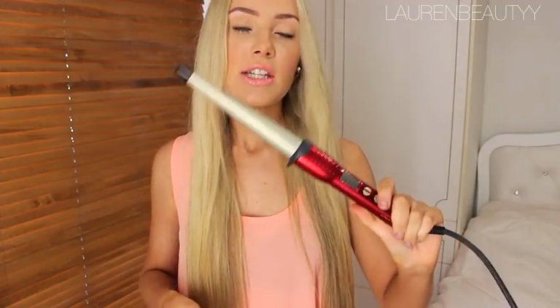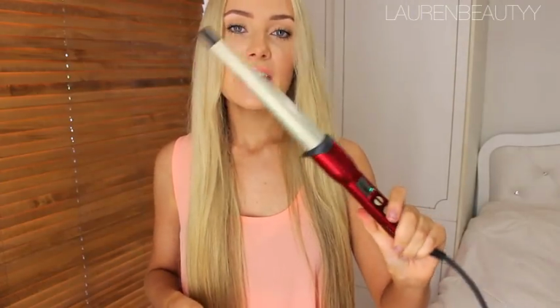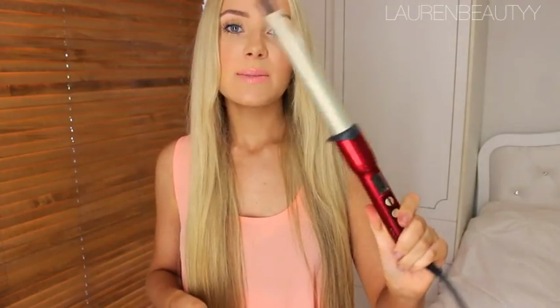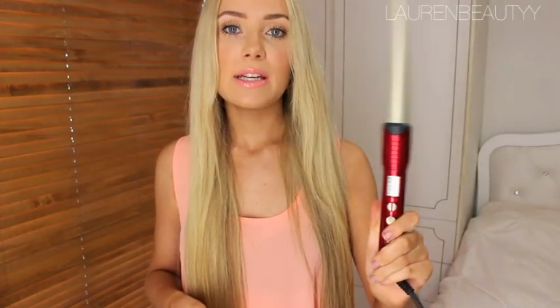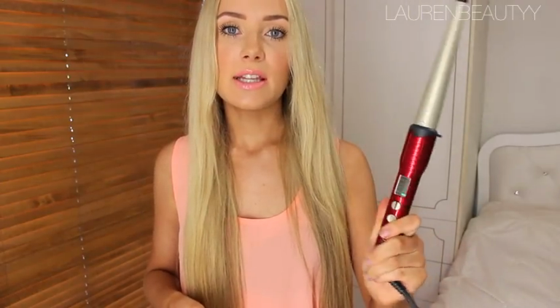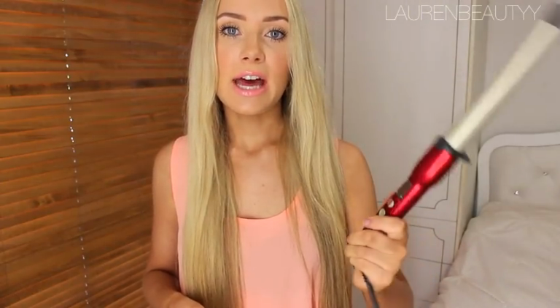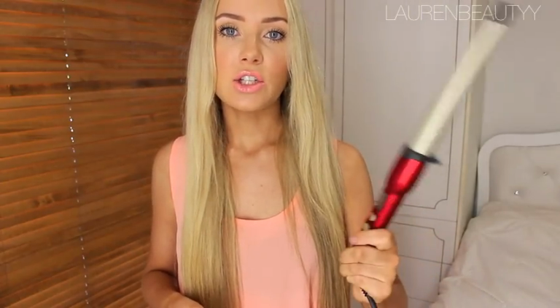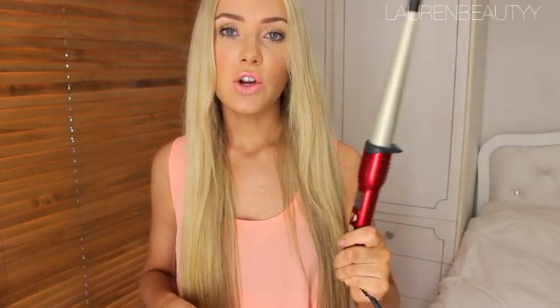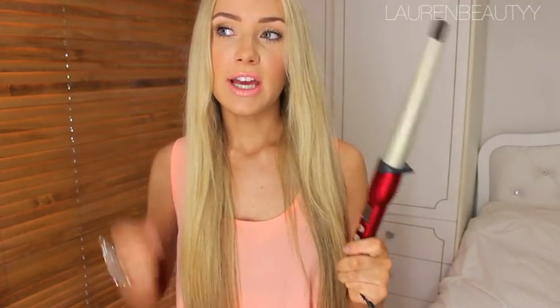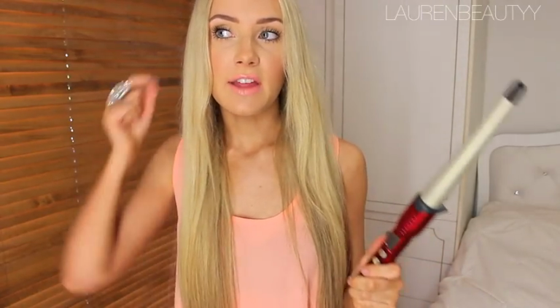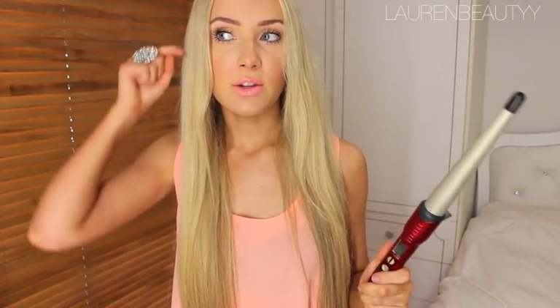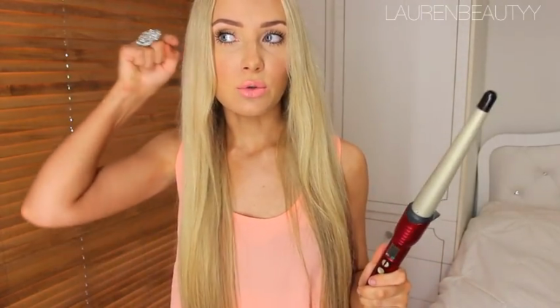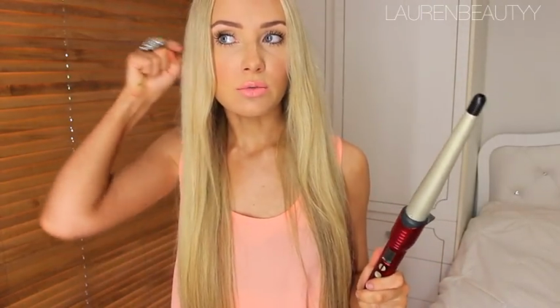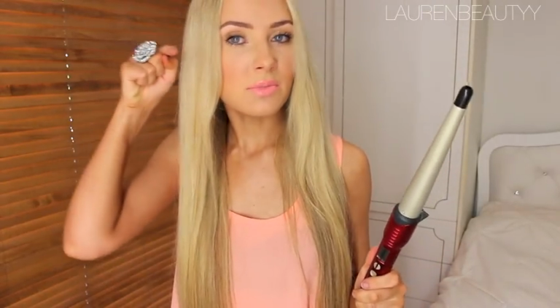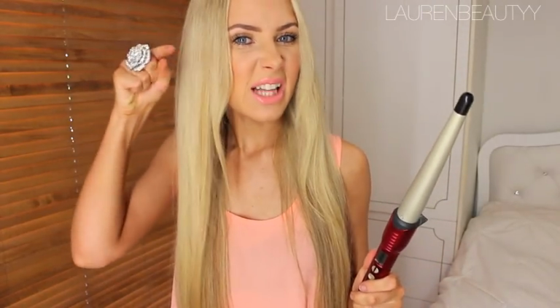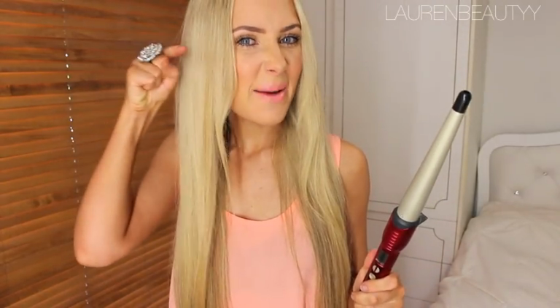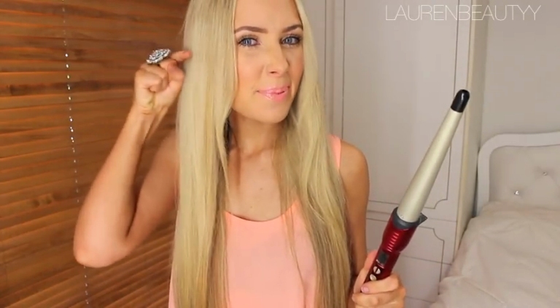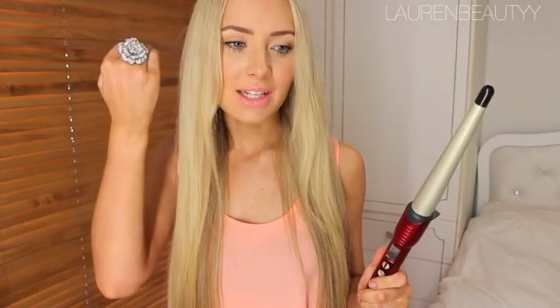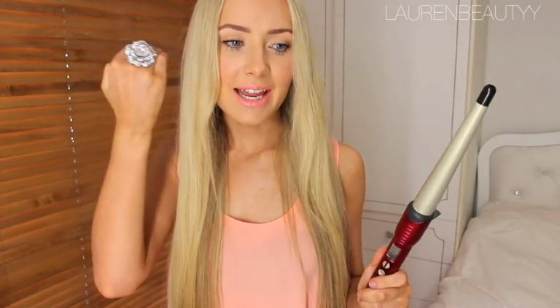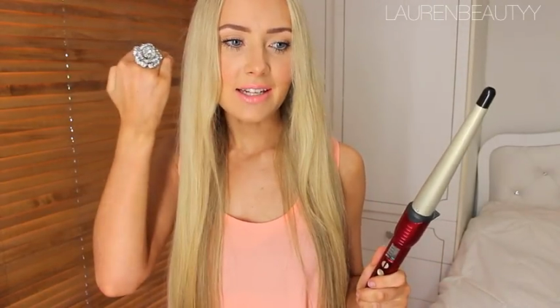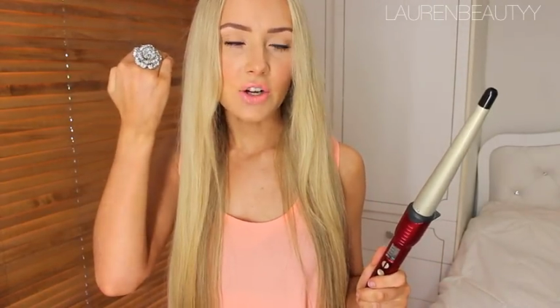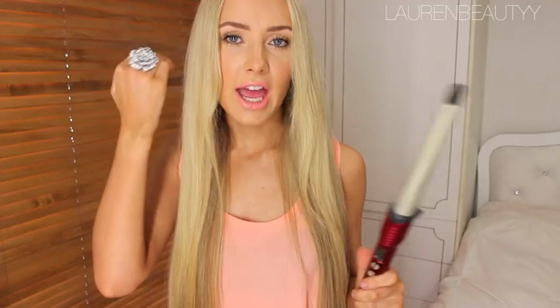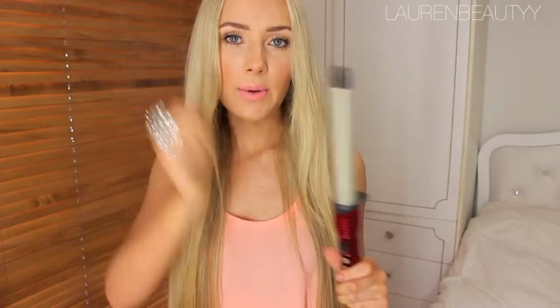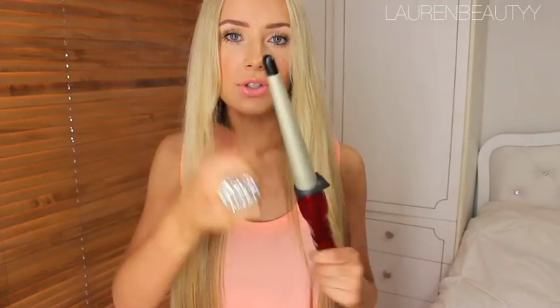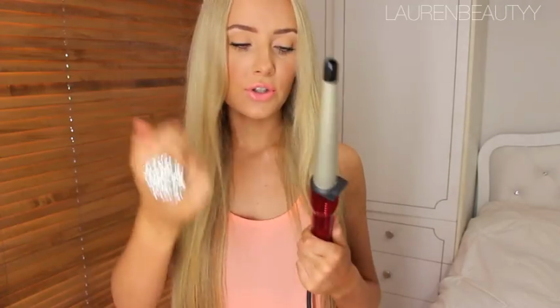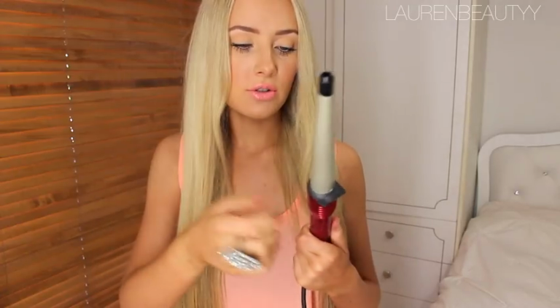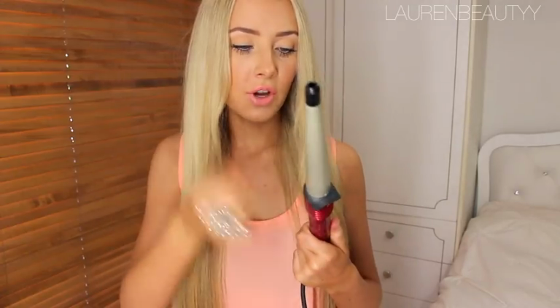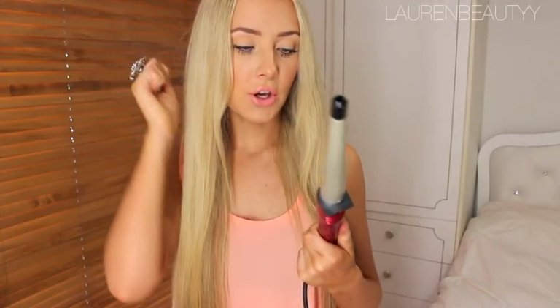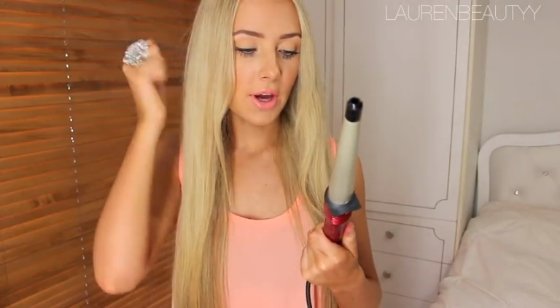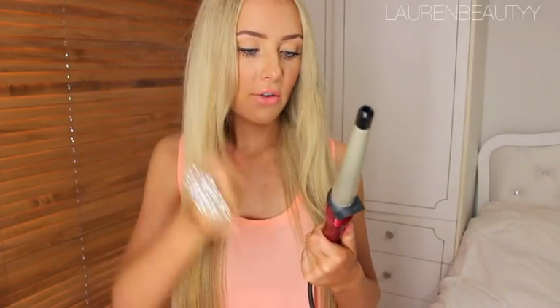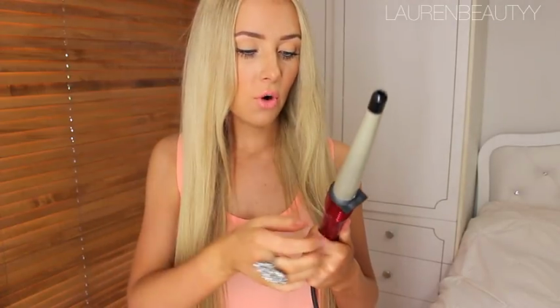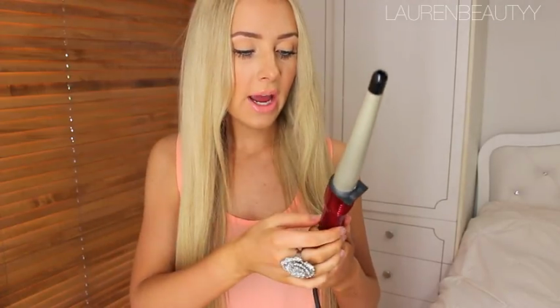Using these means that you don't get that little clamp dent in your hair when you curl your hair the wrong way.